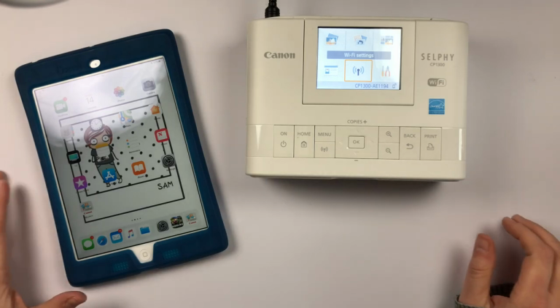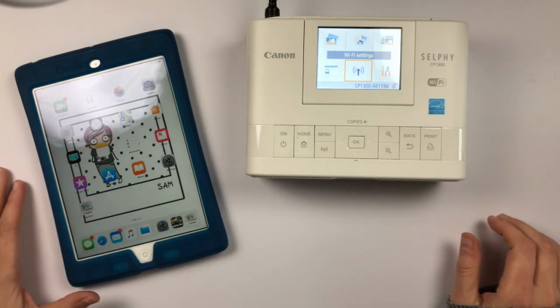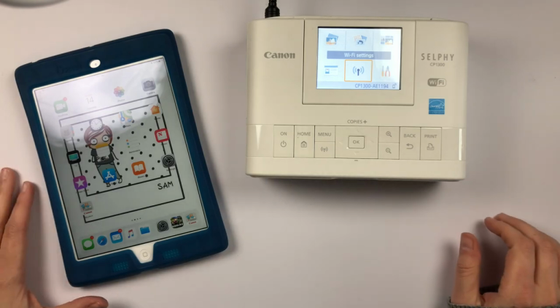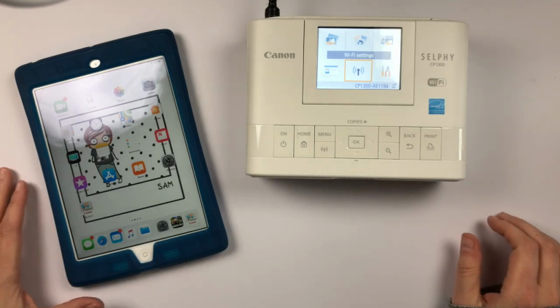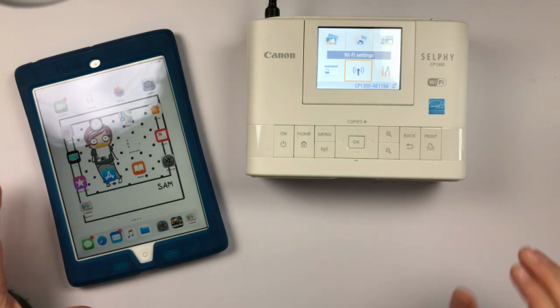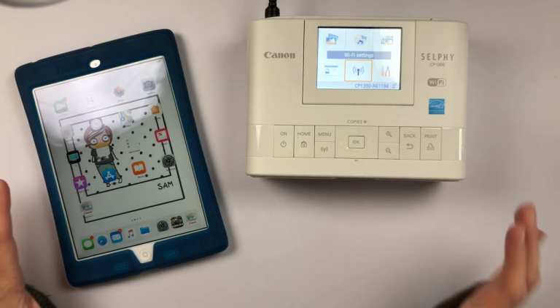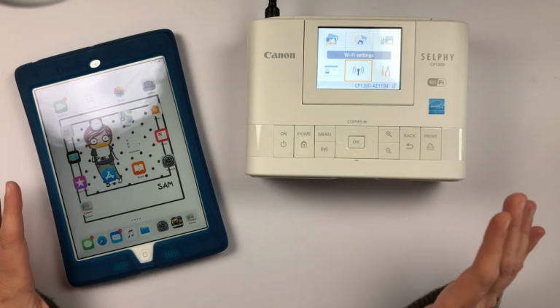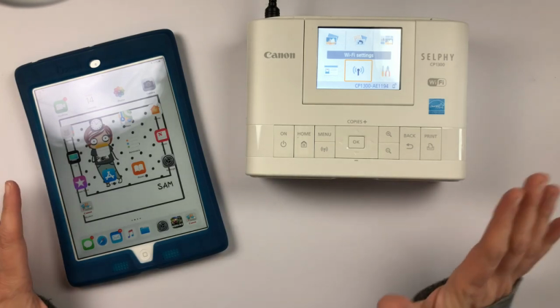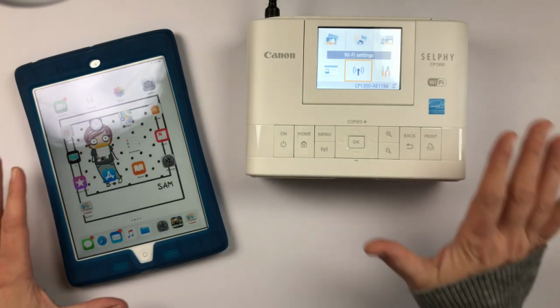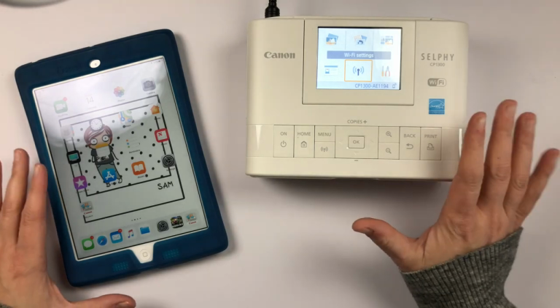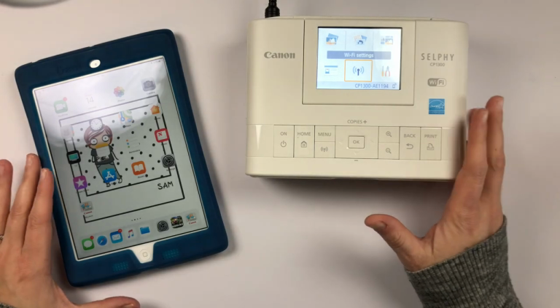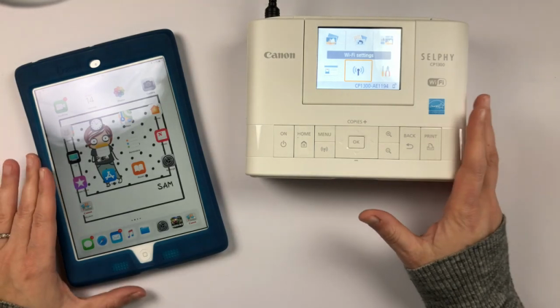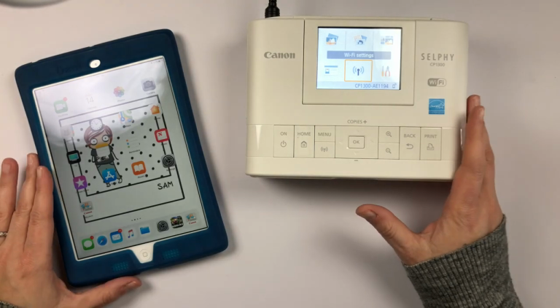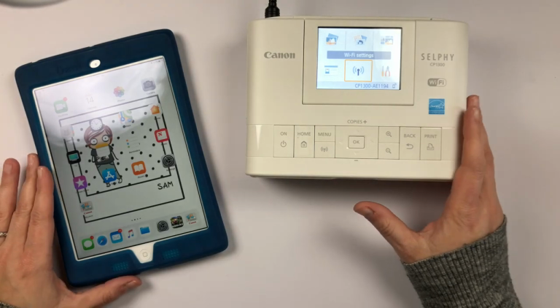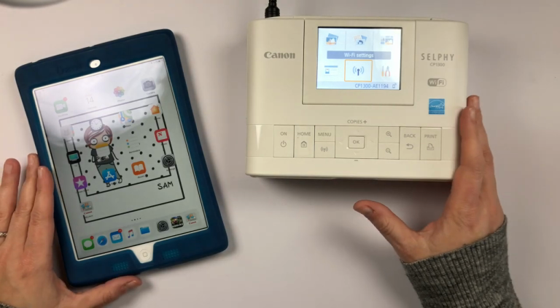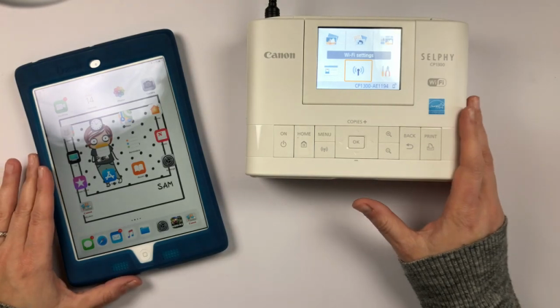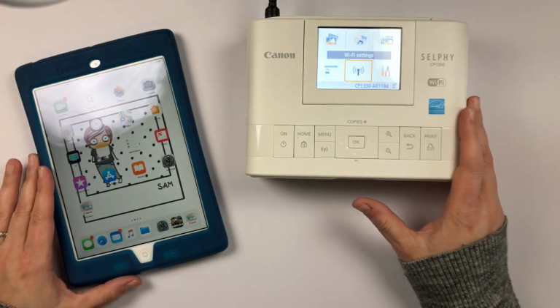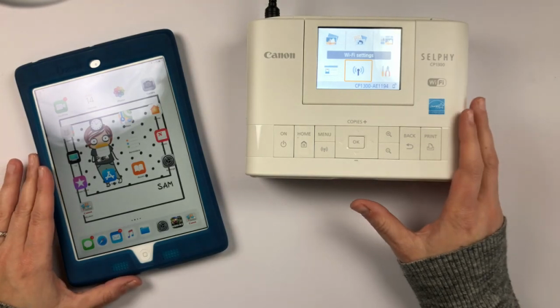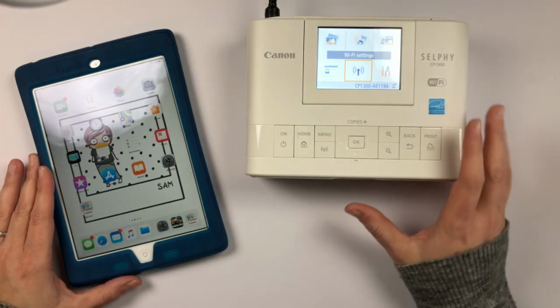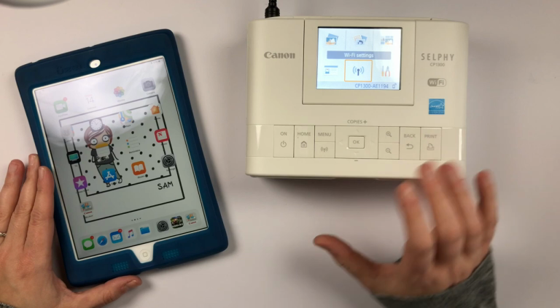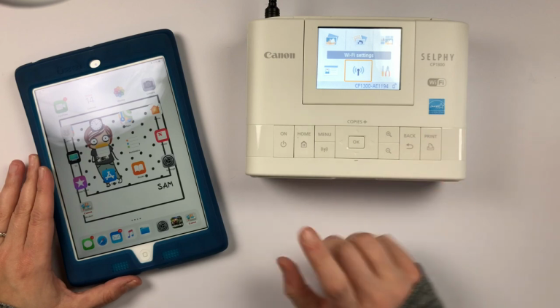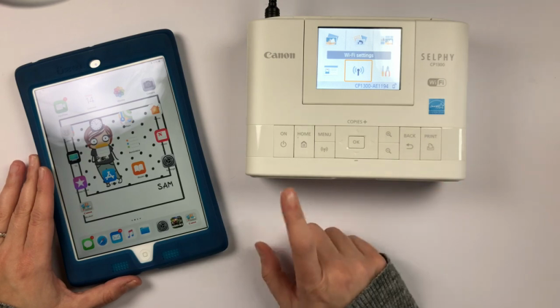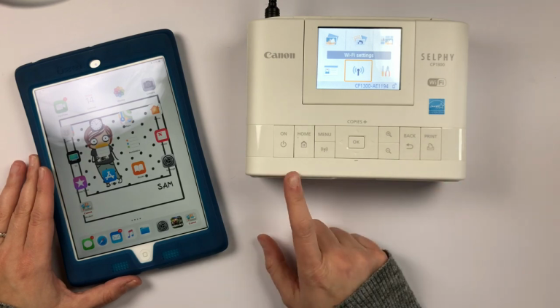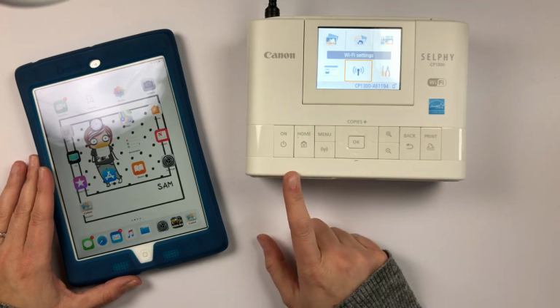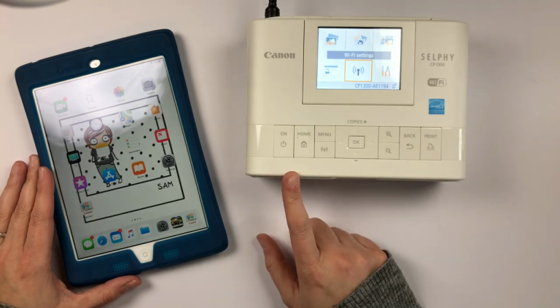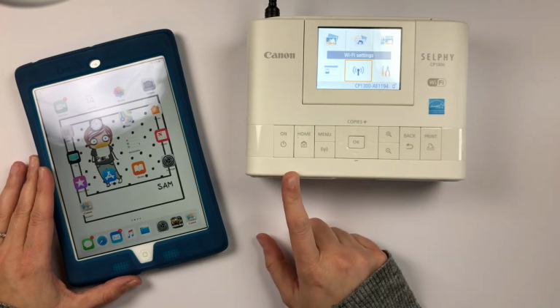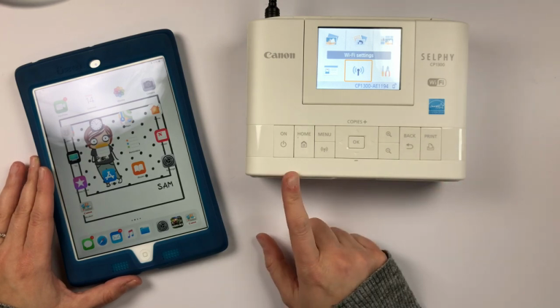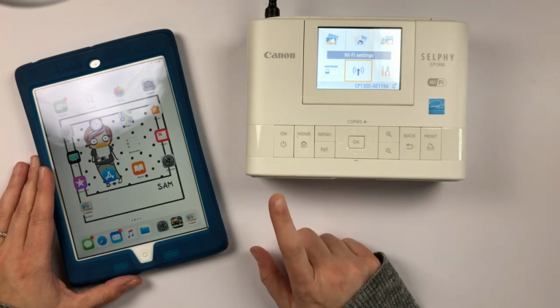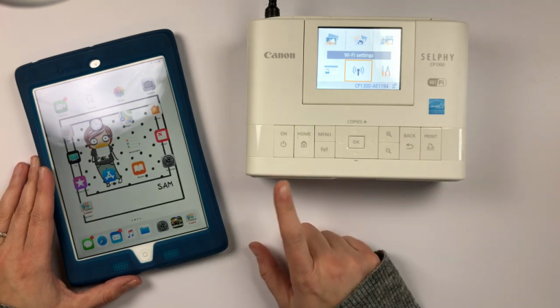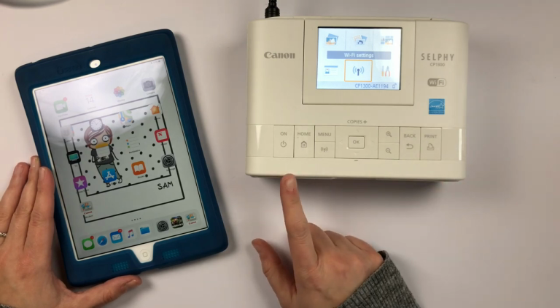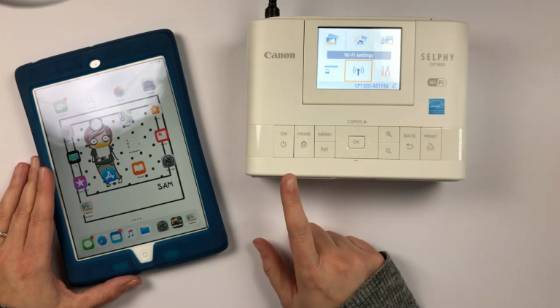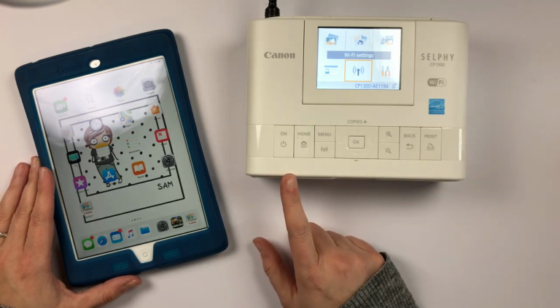Hey guys, it's Sam. Today I have a review for you with my Canon Selphy.